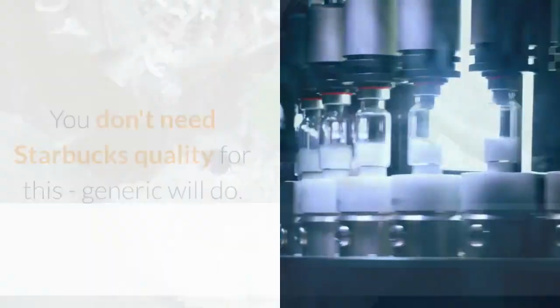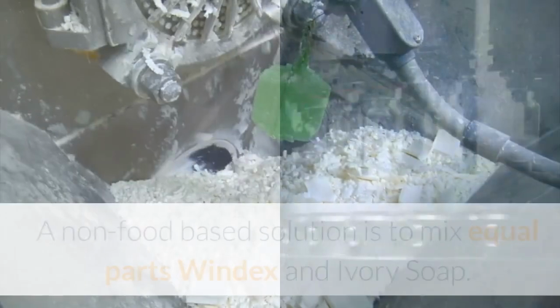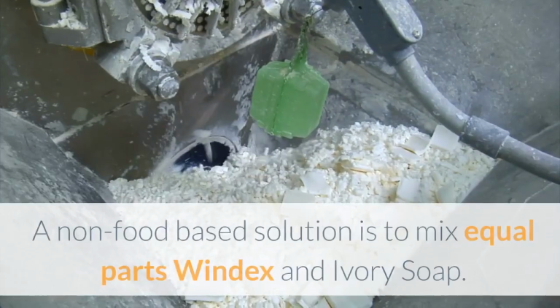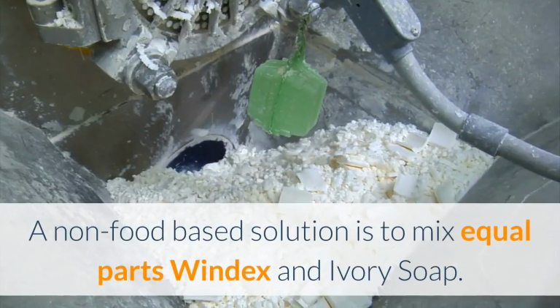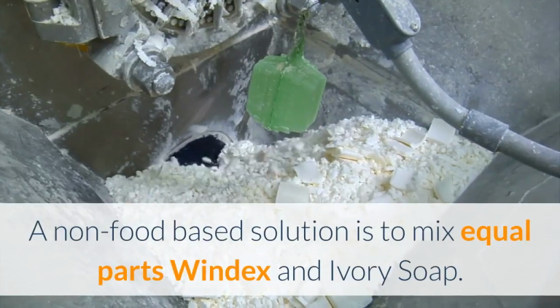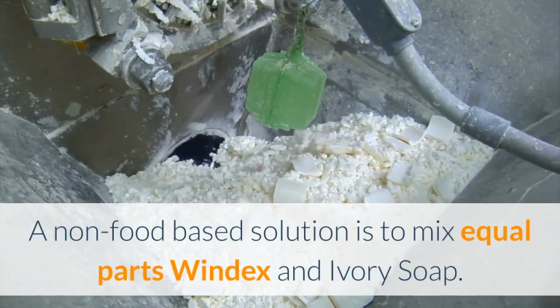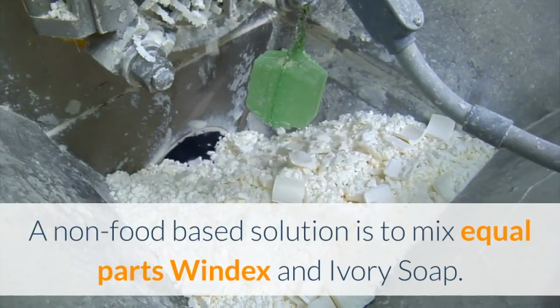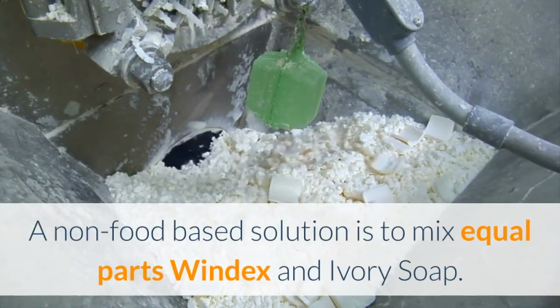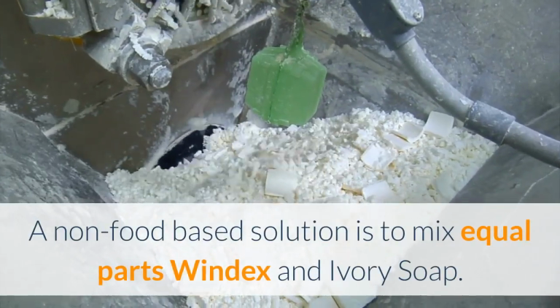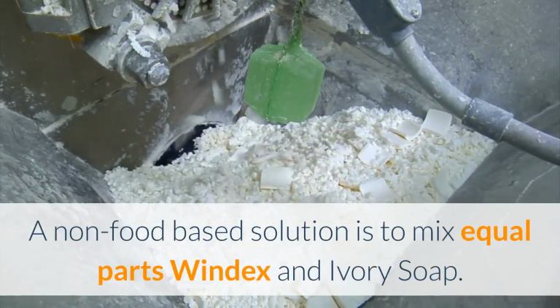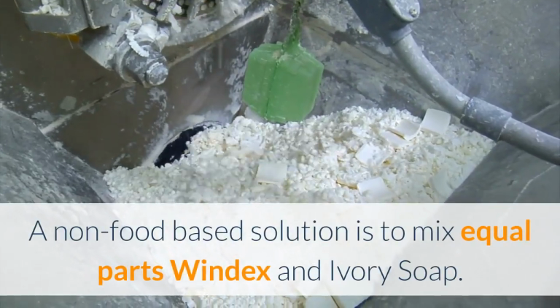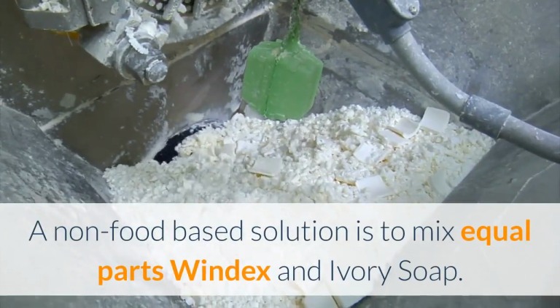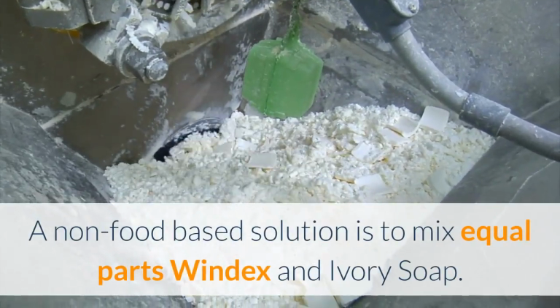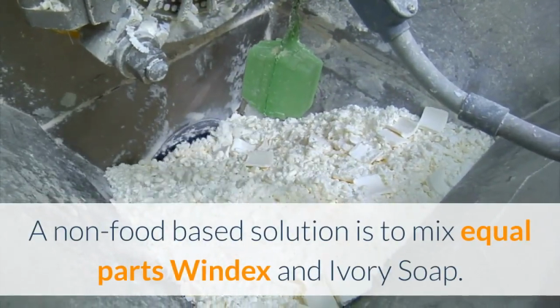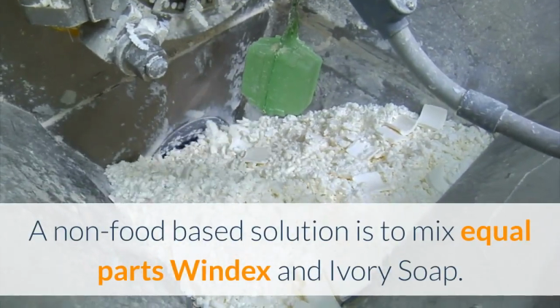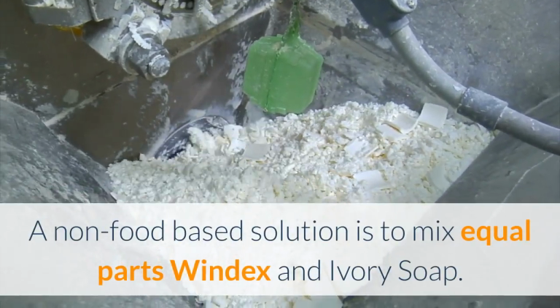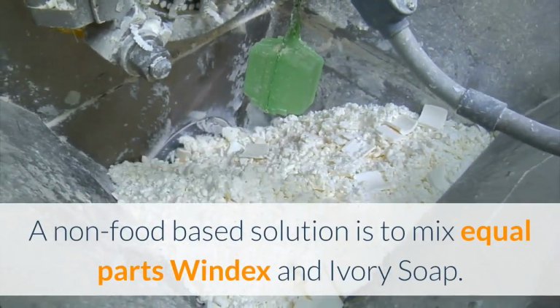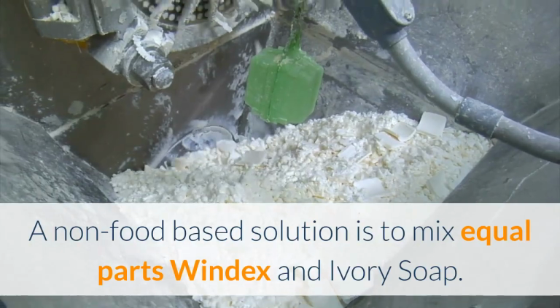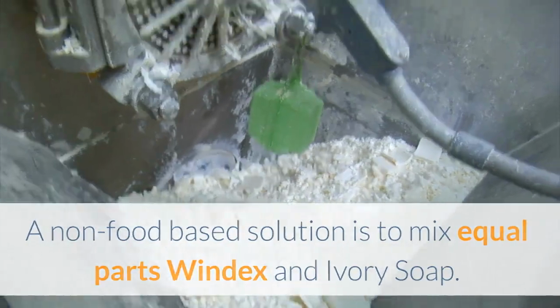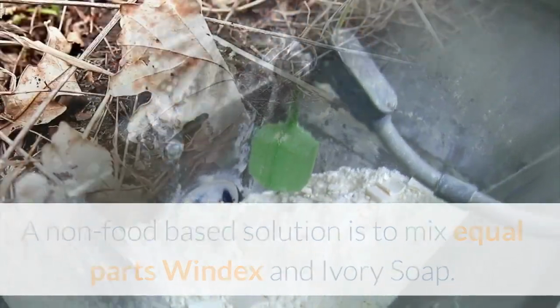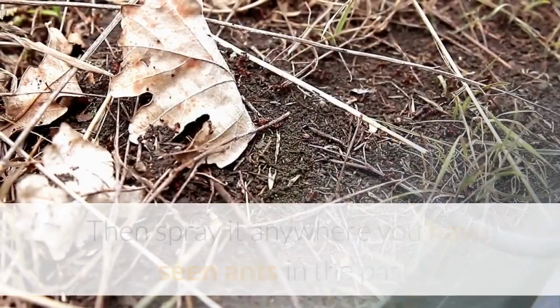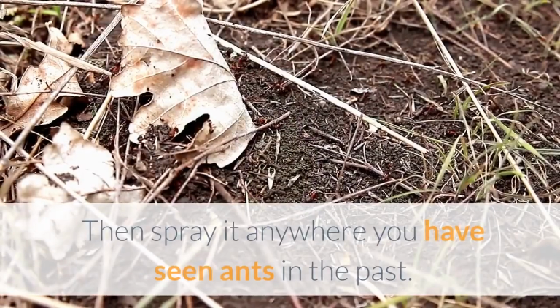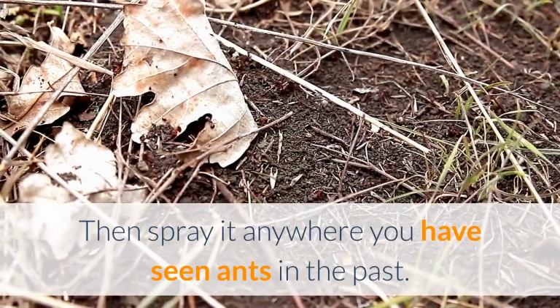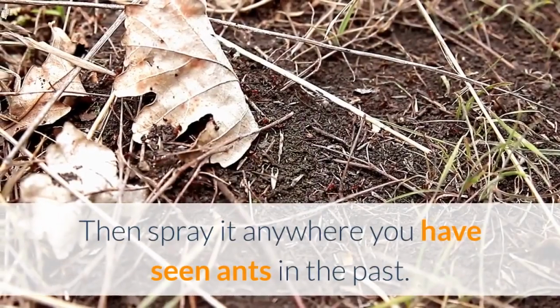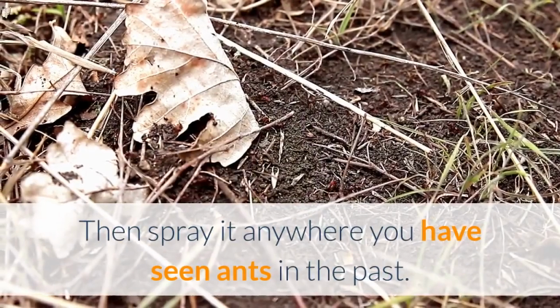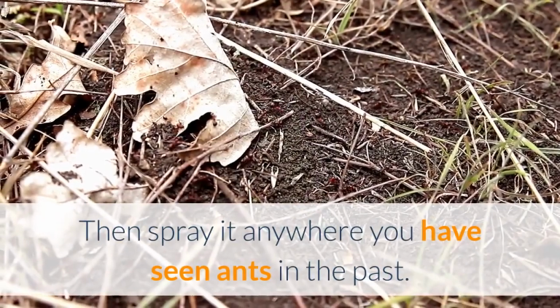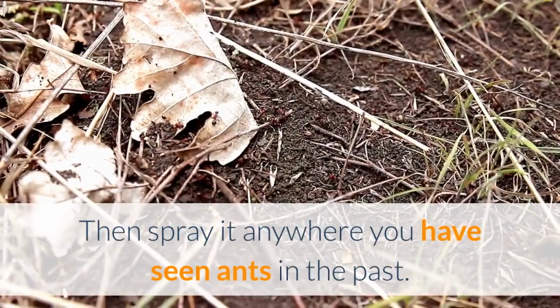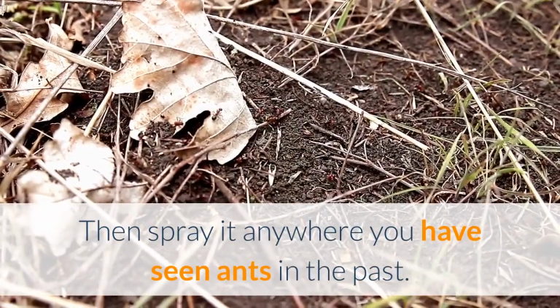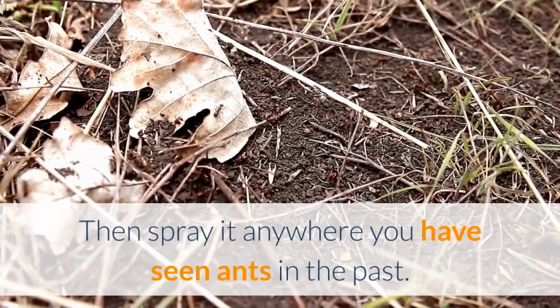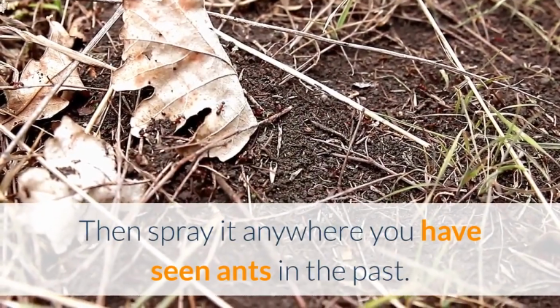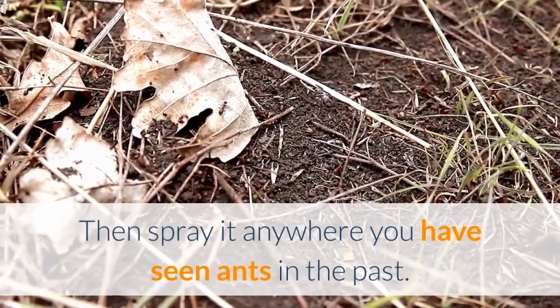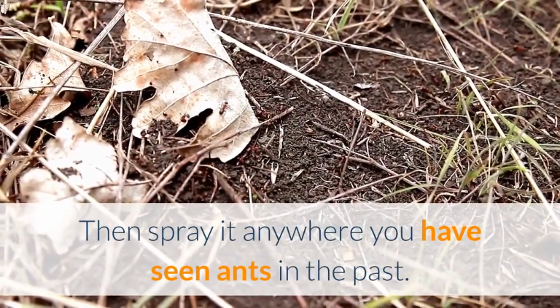A non-food based solution is to mix equal parts Windex and Ivory soap, then spray it anywhere you have seen ants in the past.